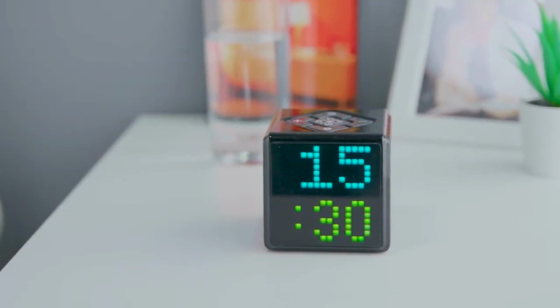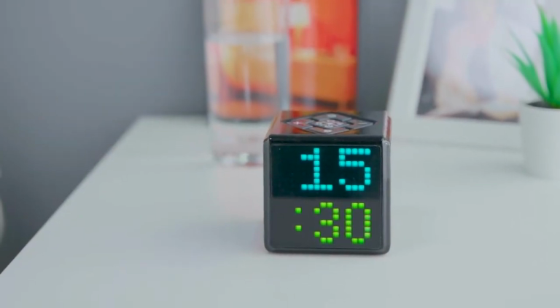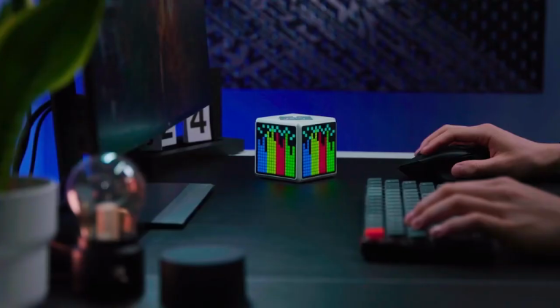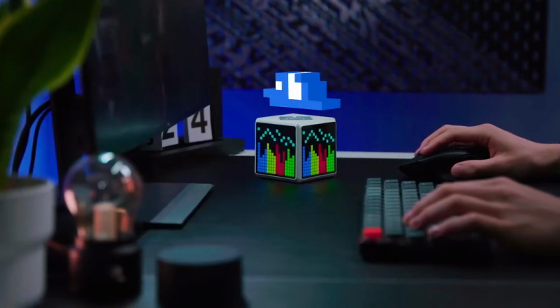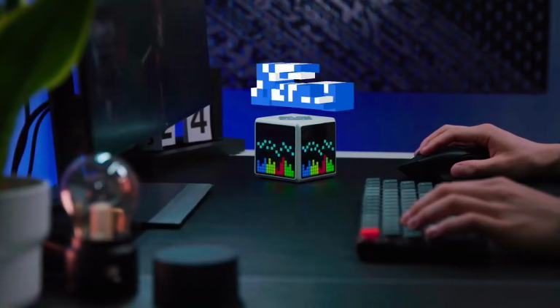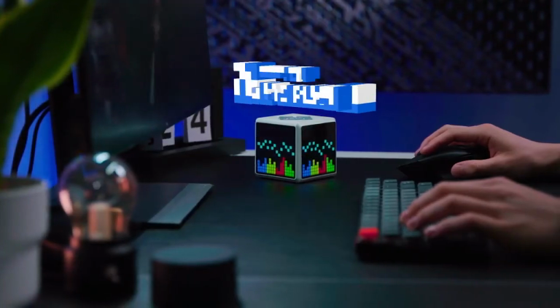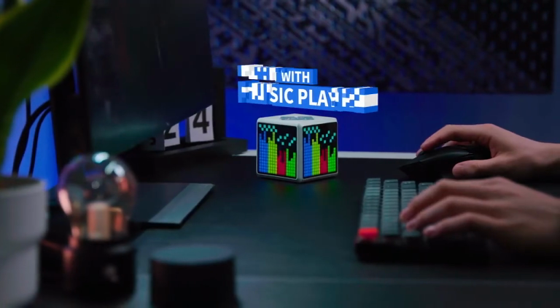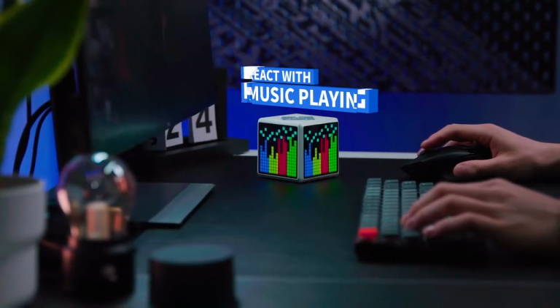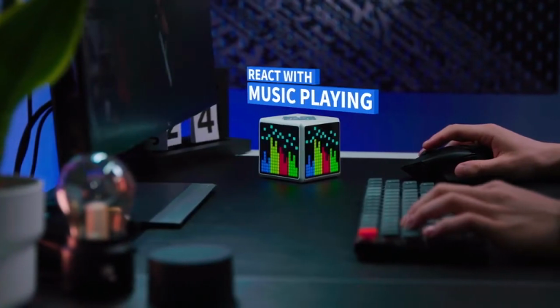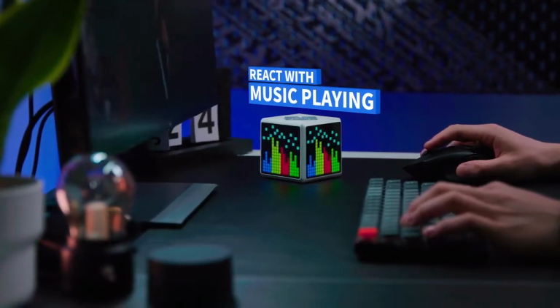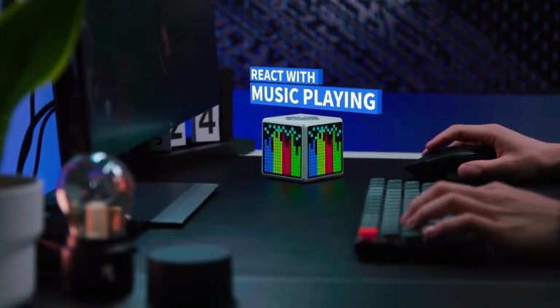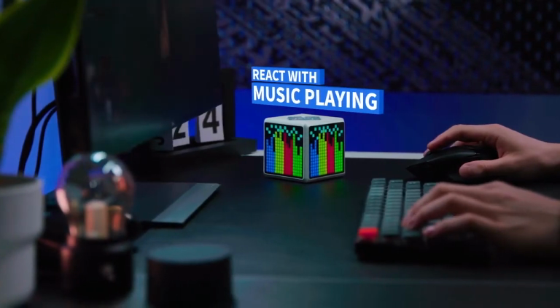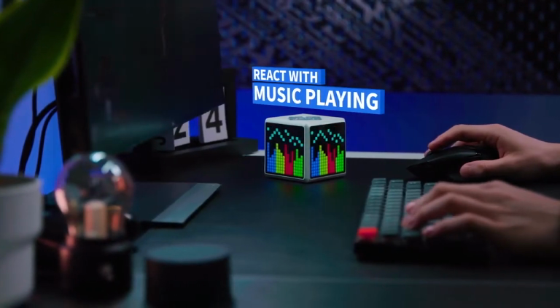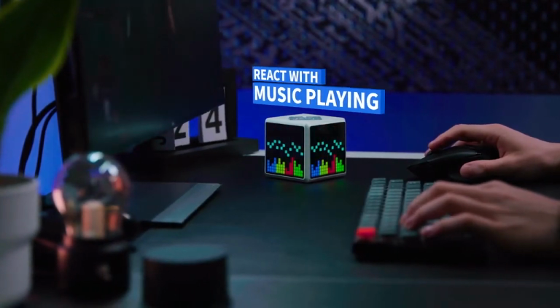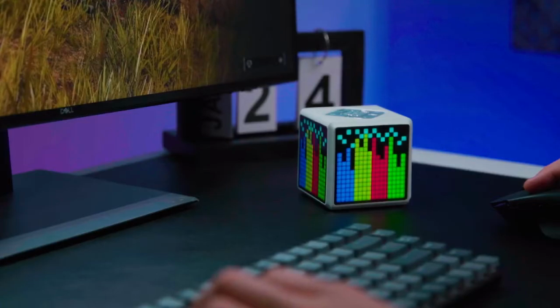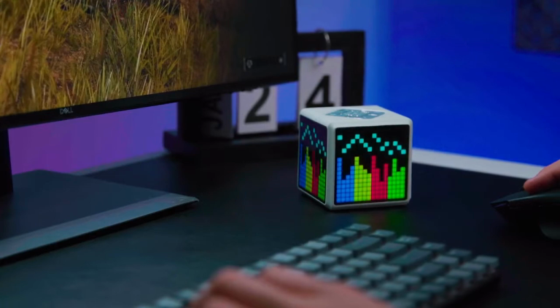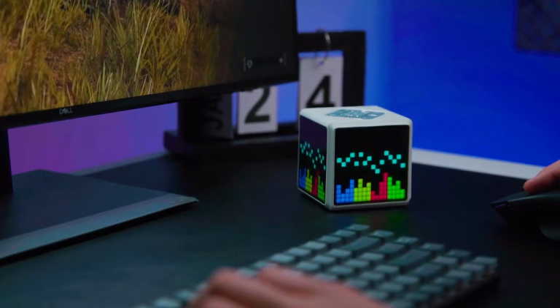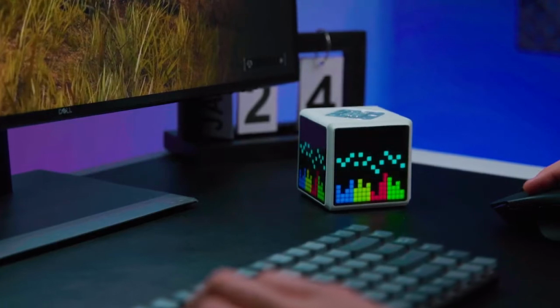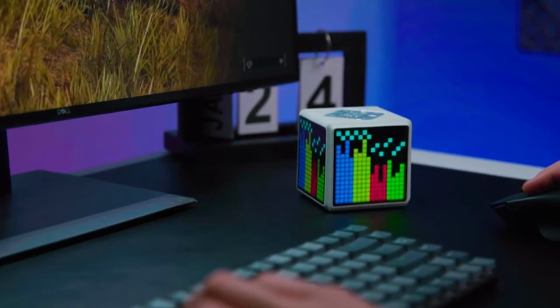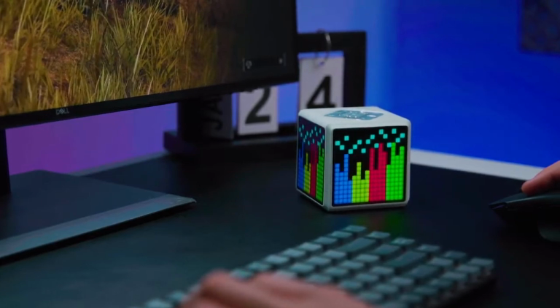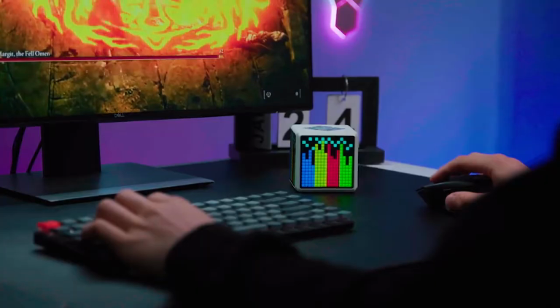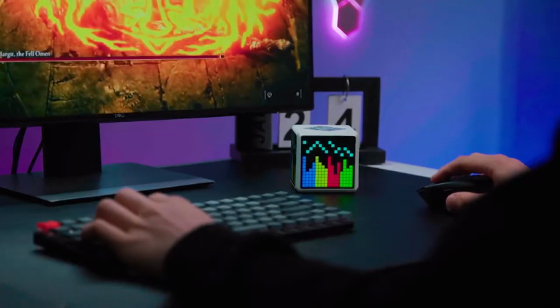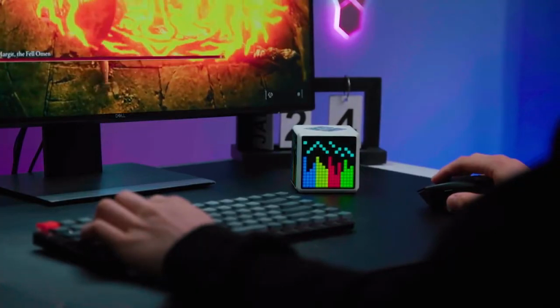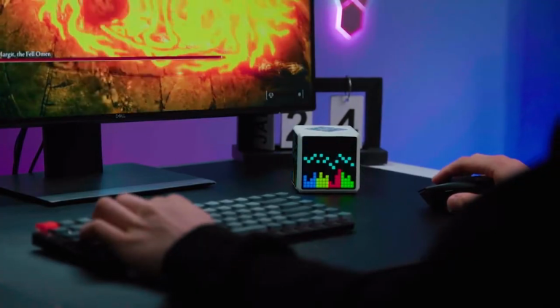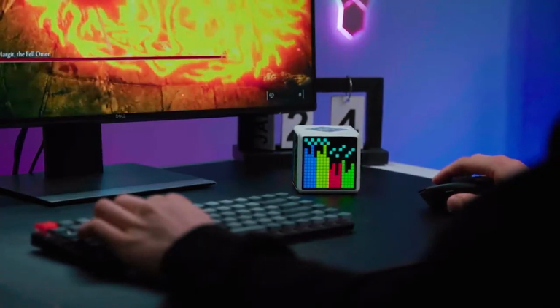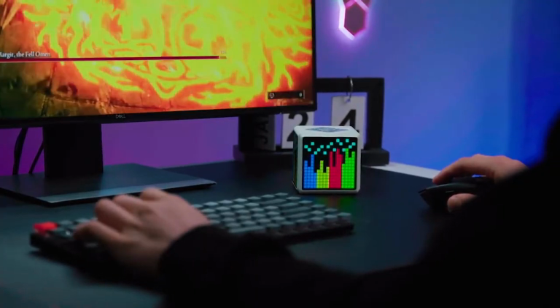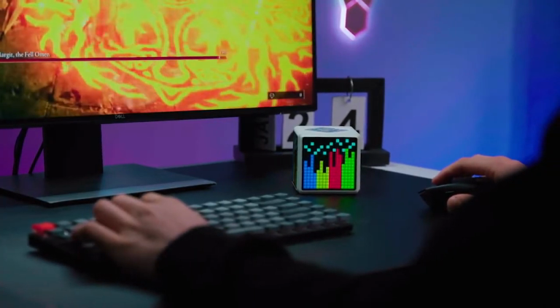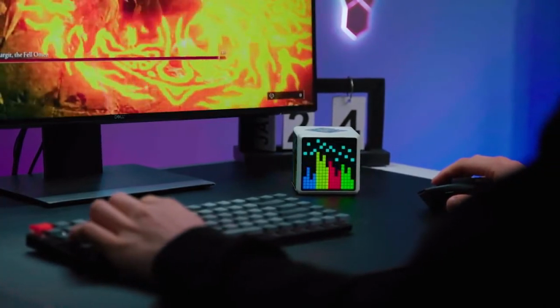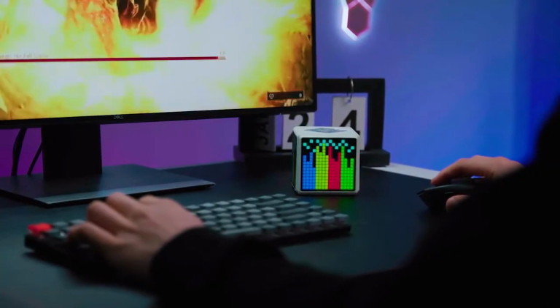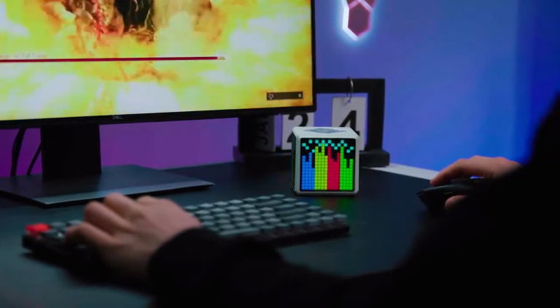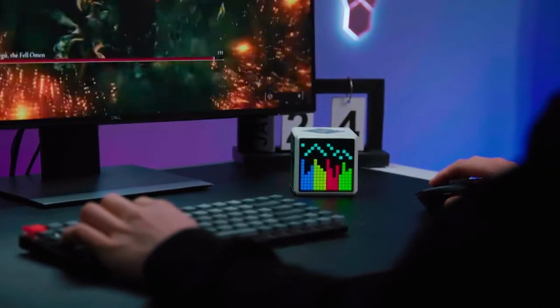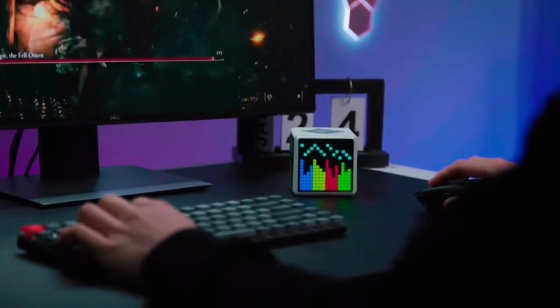Pixel Time also features a music syncing feature. Enjoy your music anytime with a little rocking start.